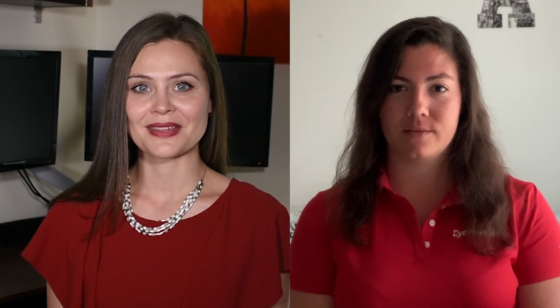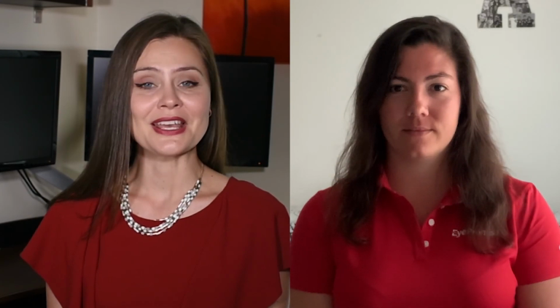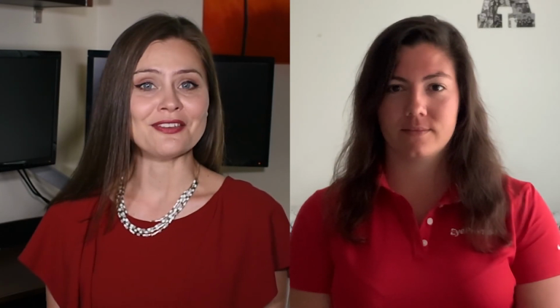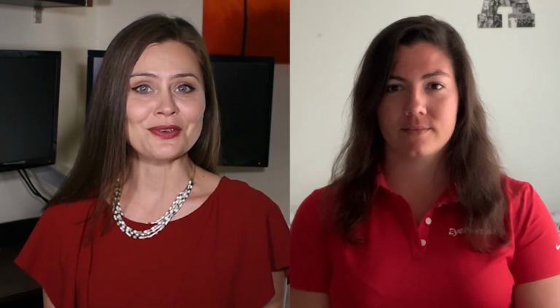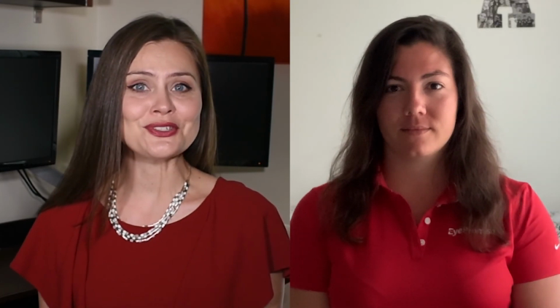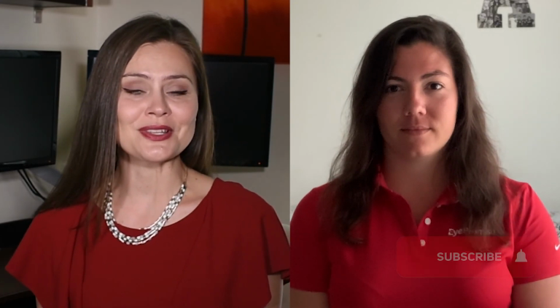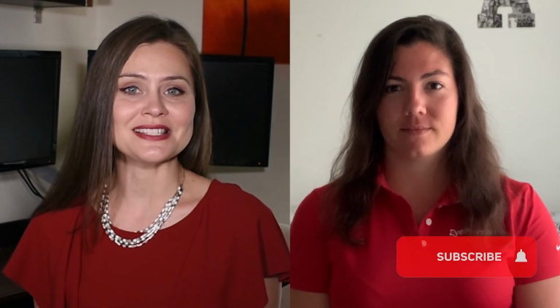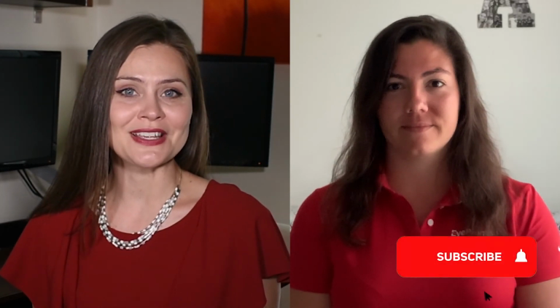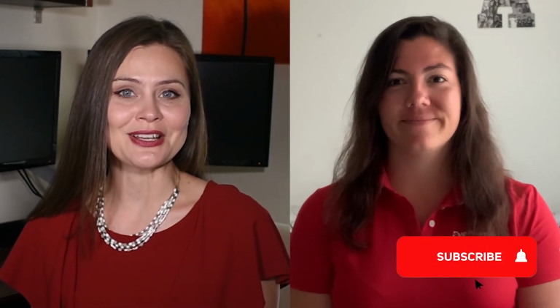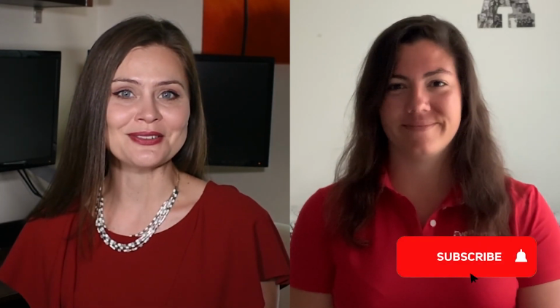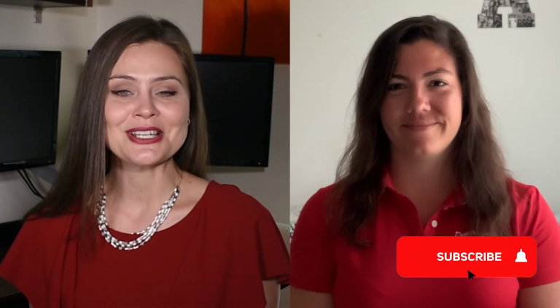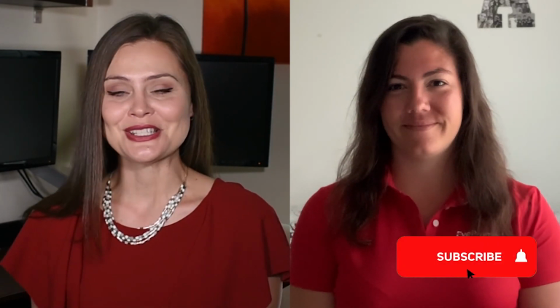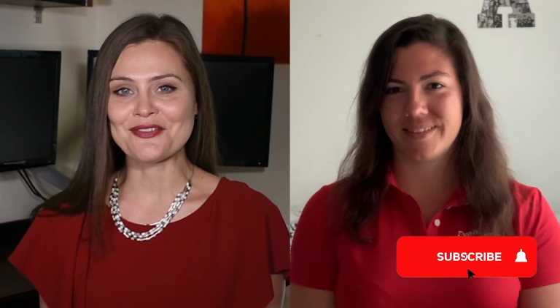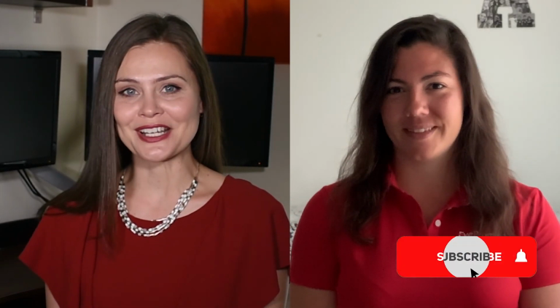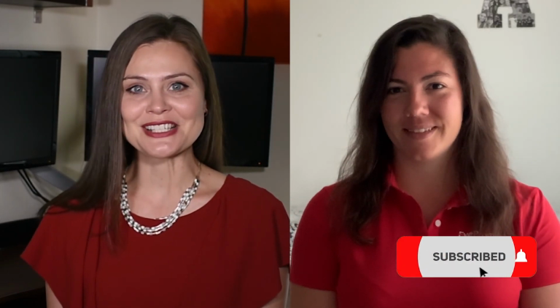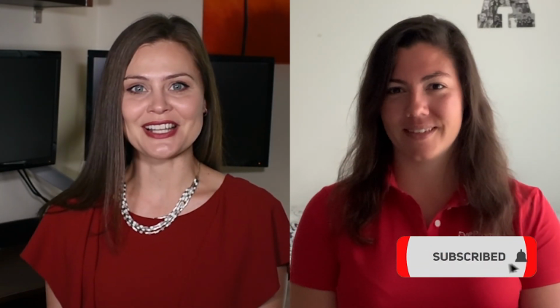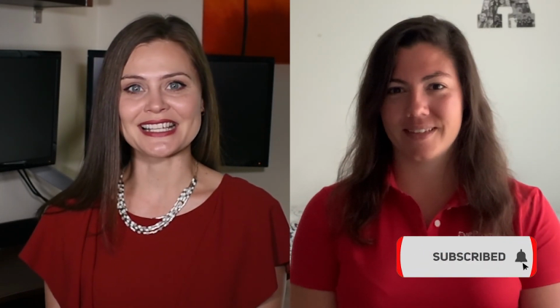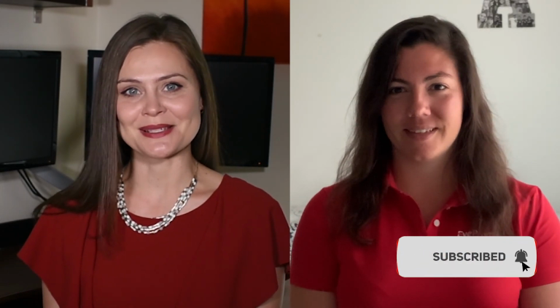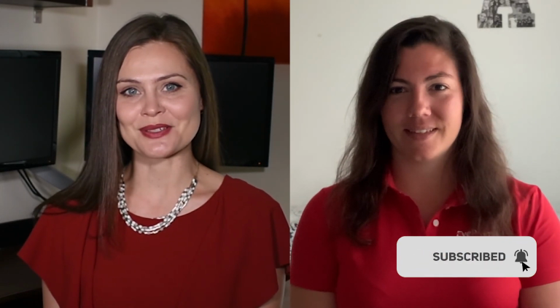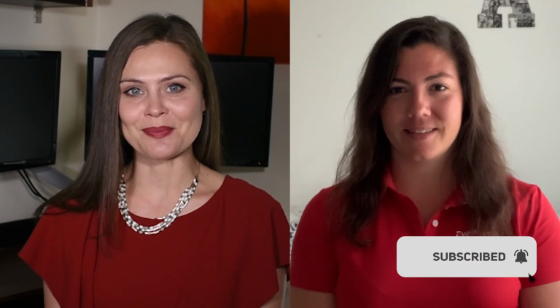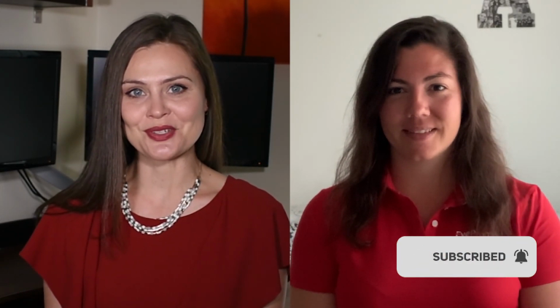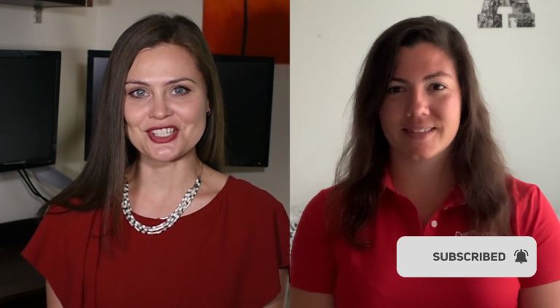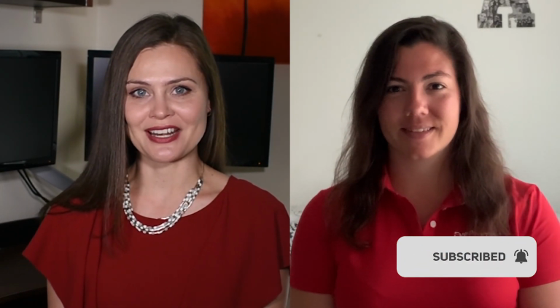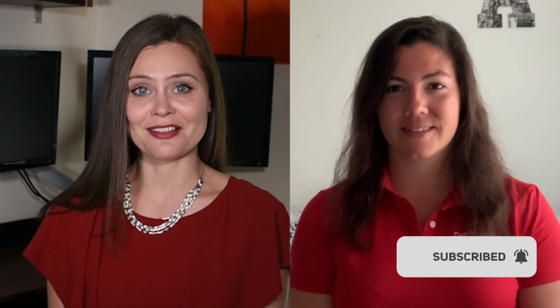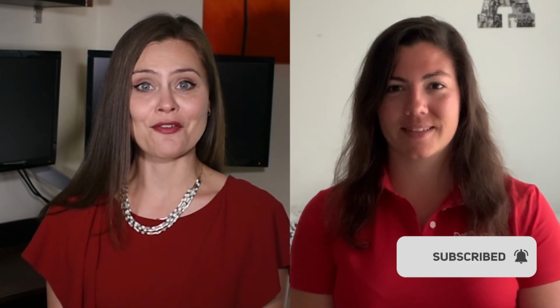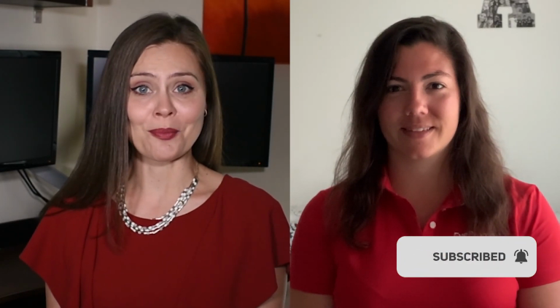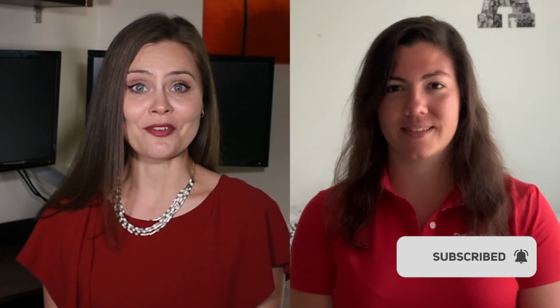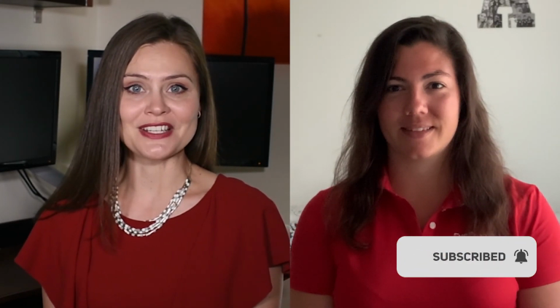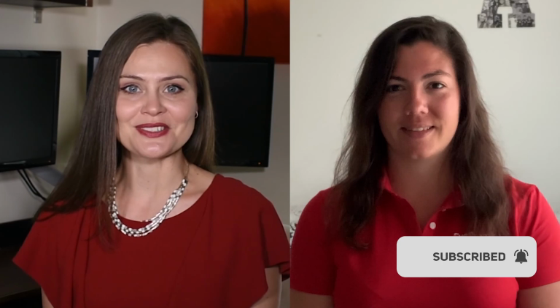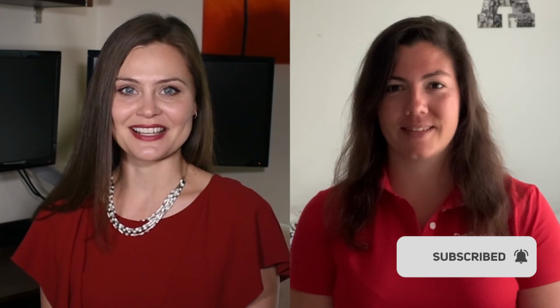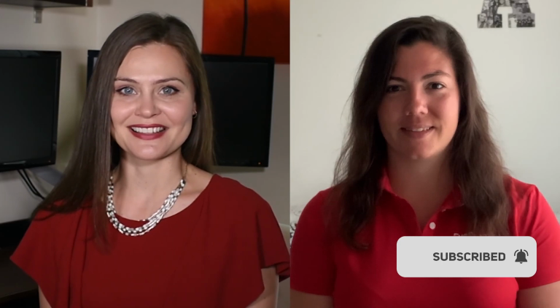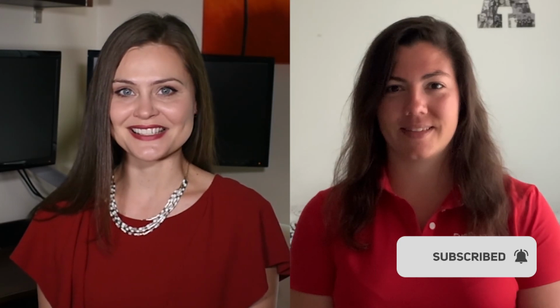If you enjoyed this video, don't forget to like and subscribe to our channel for more videos like this.